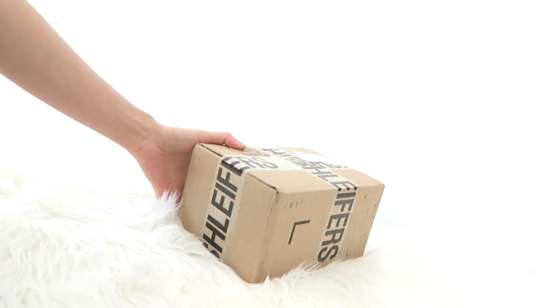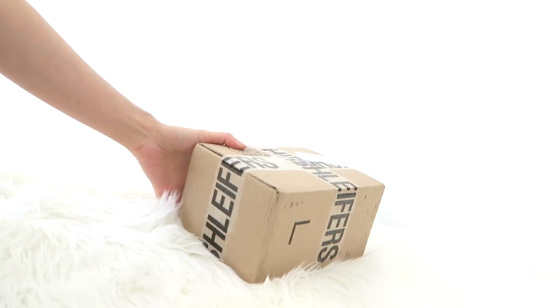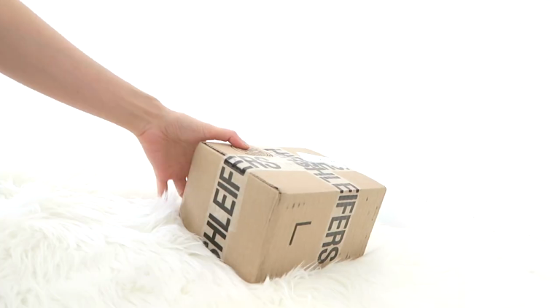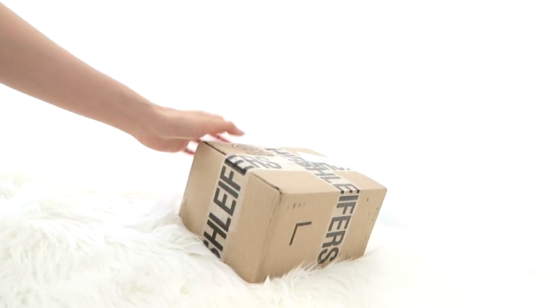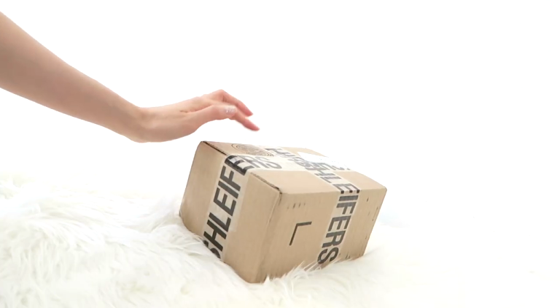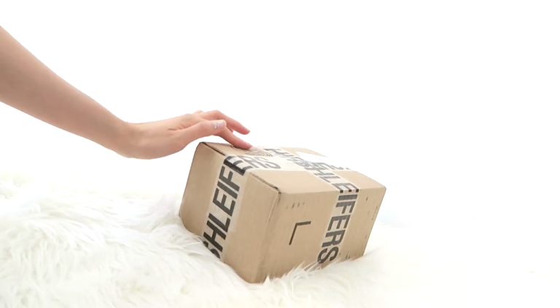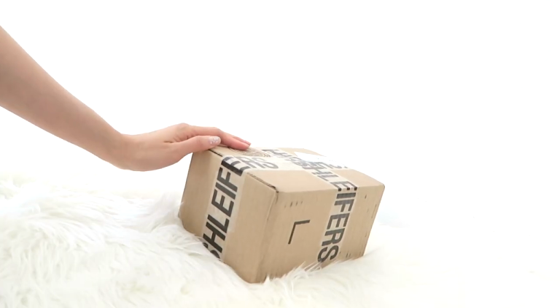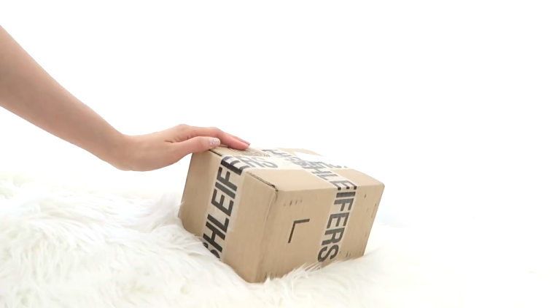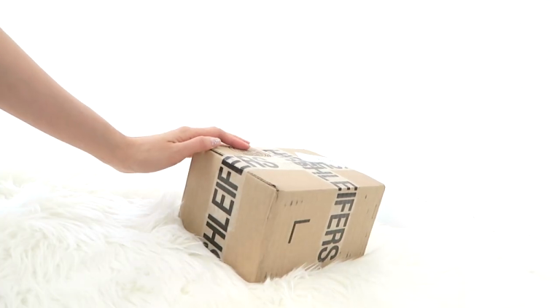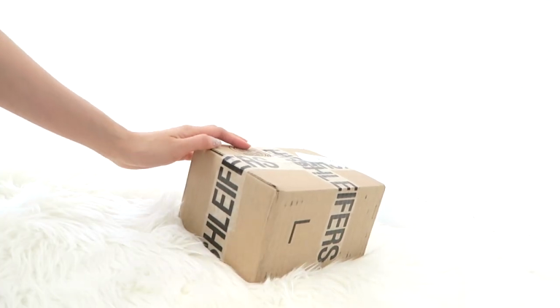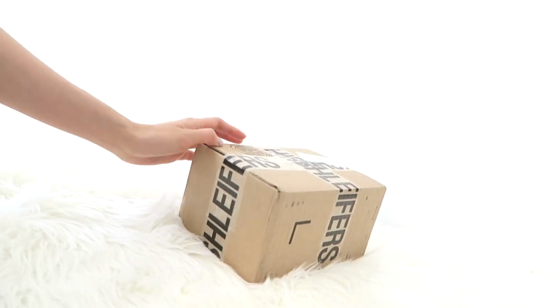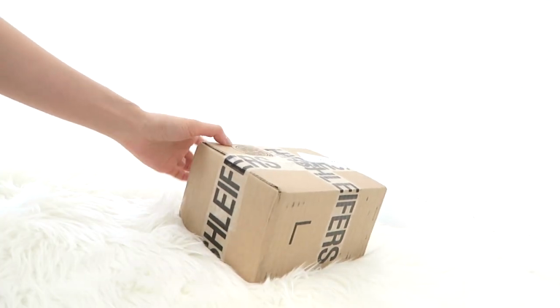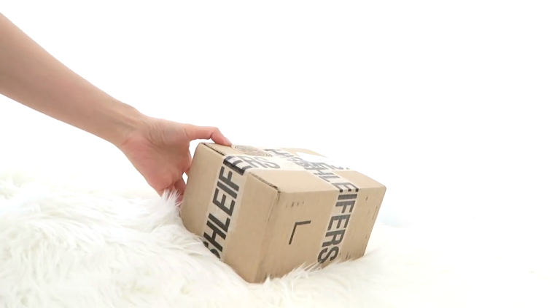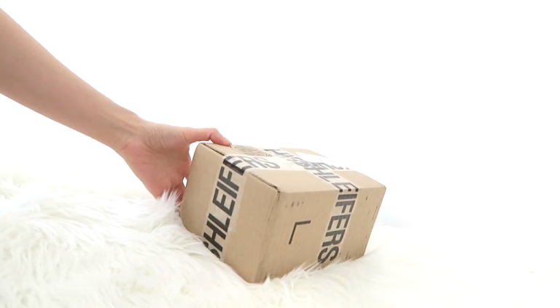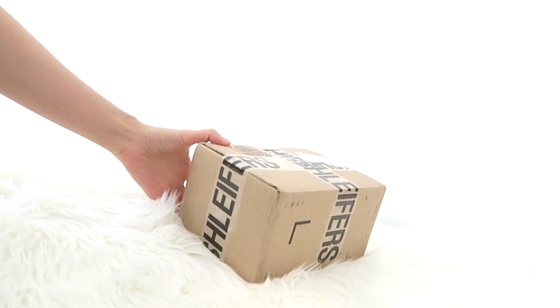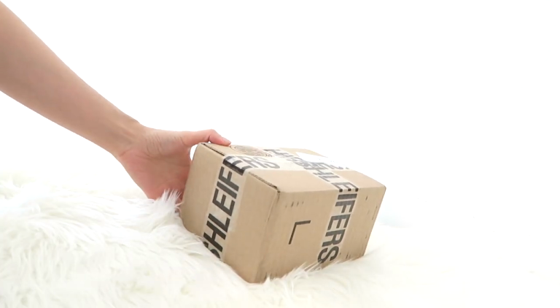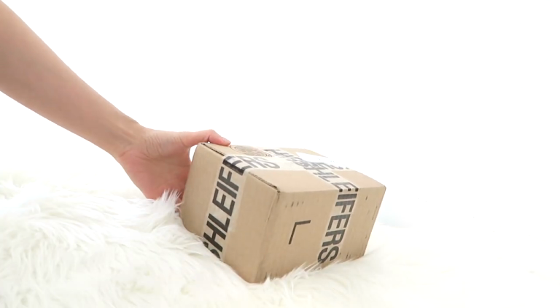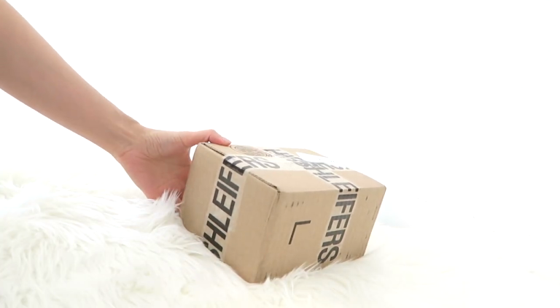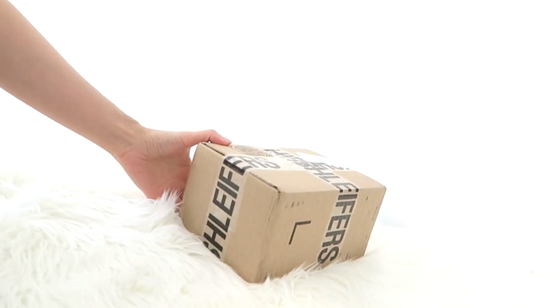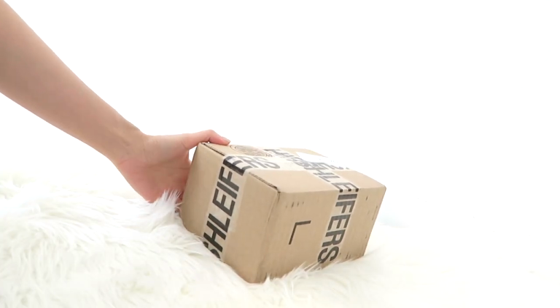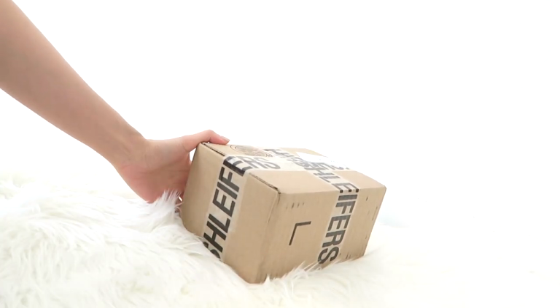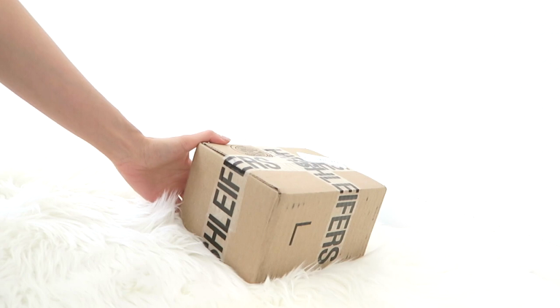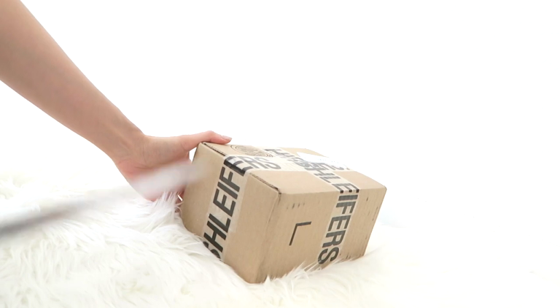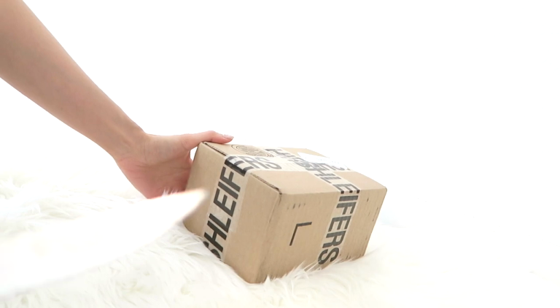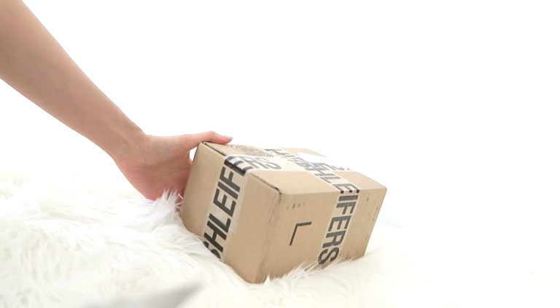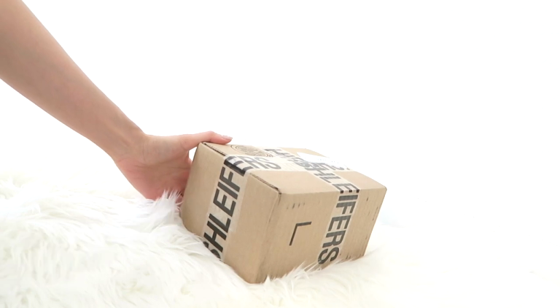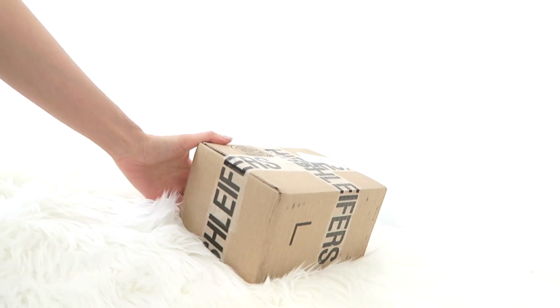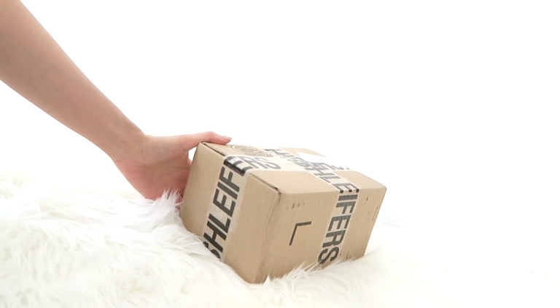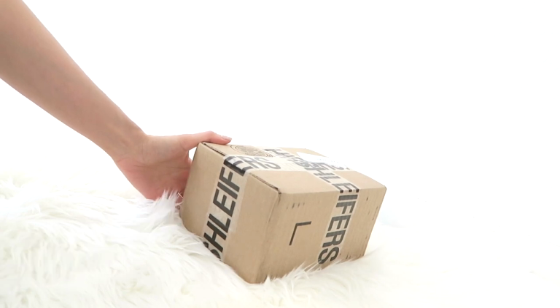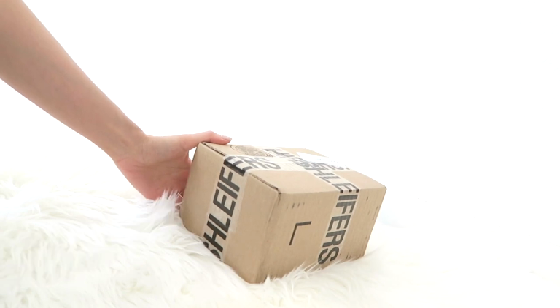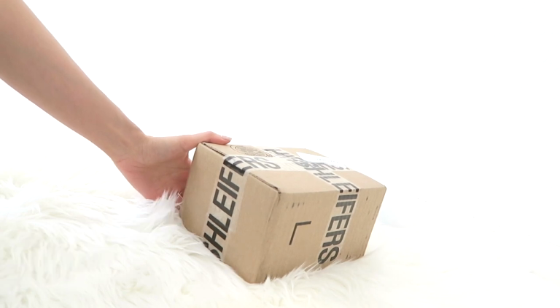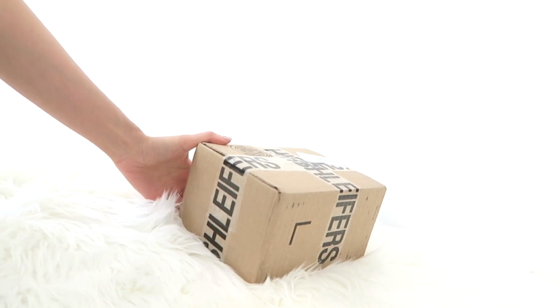Hey guys, I just received this box today and it's from Hirshleifers. Let's open this up.